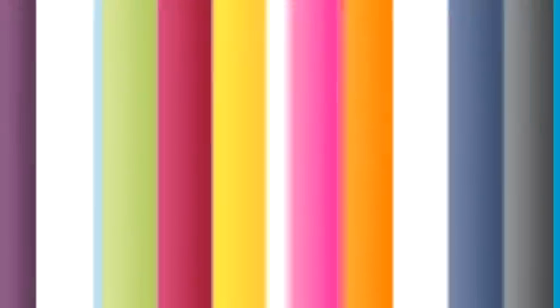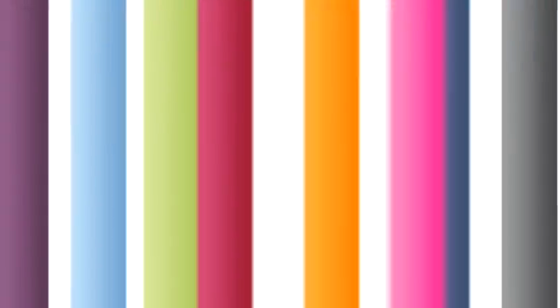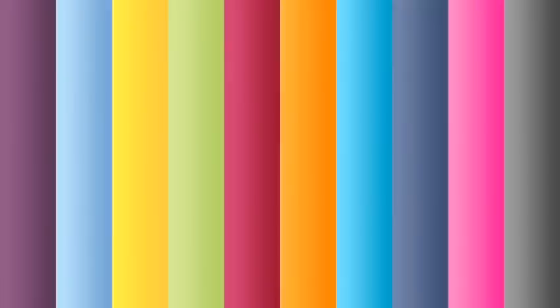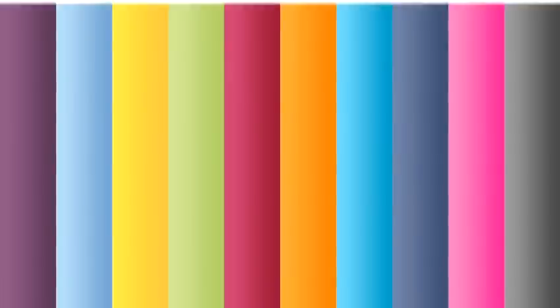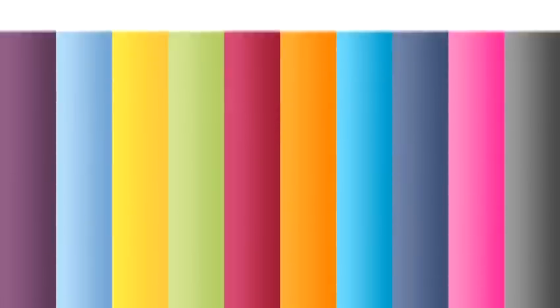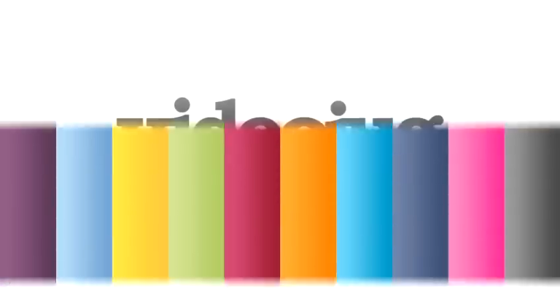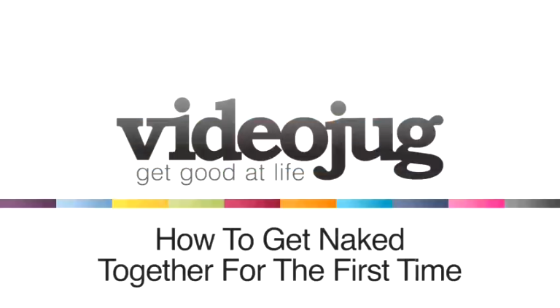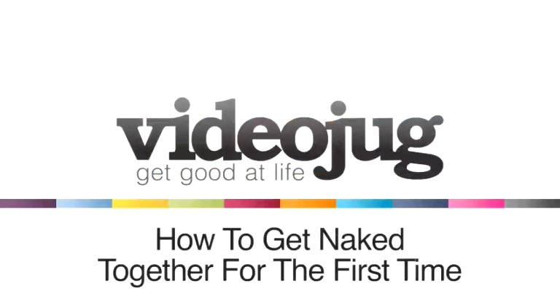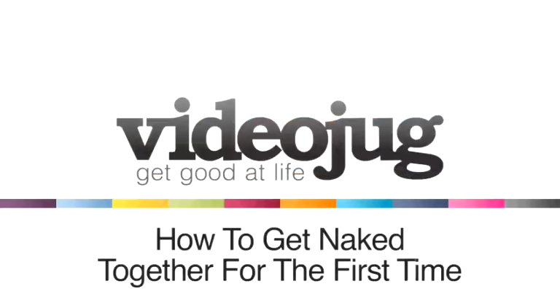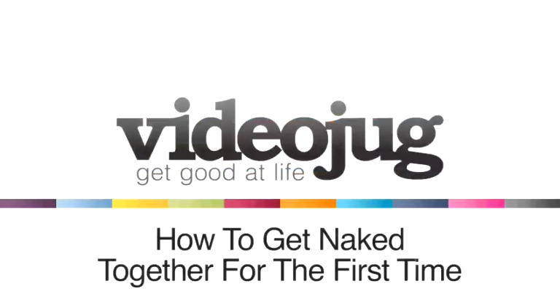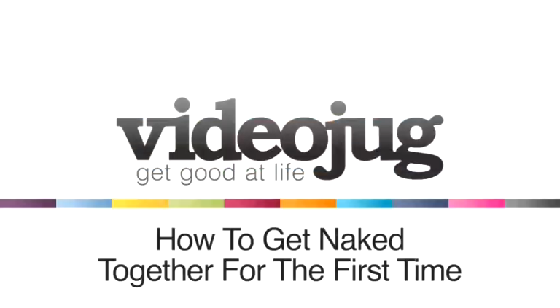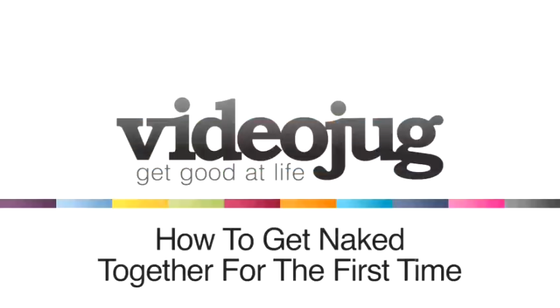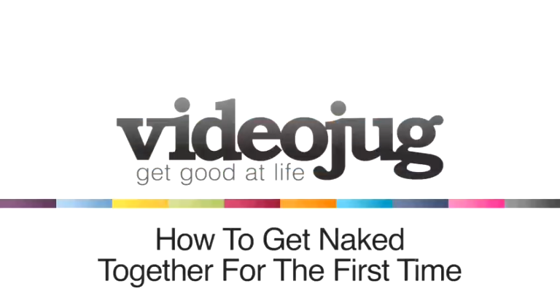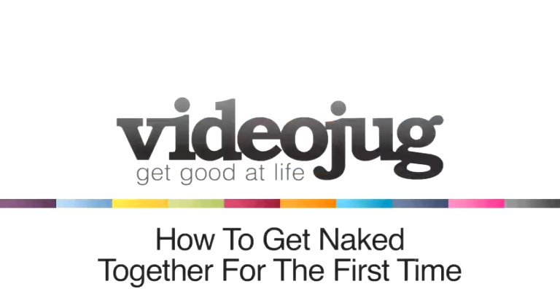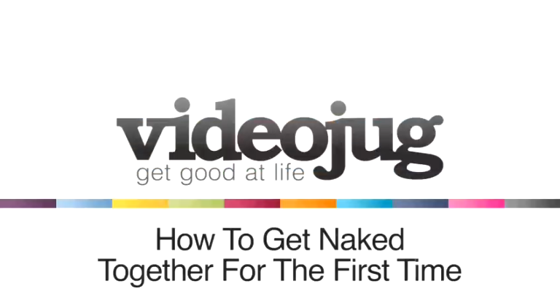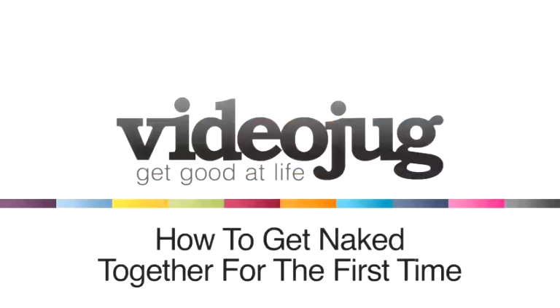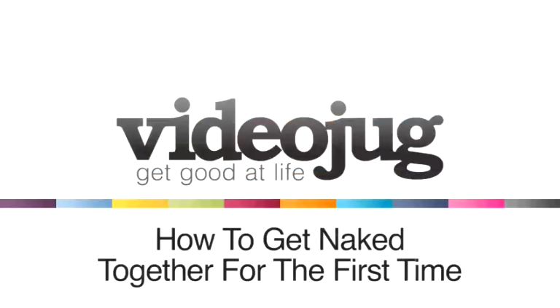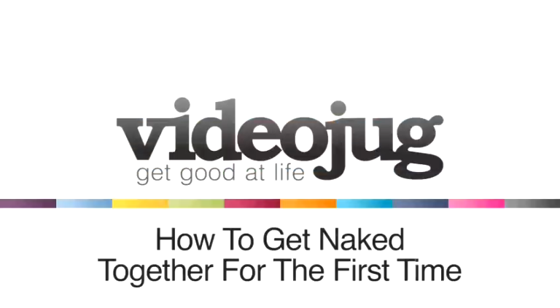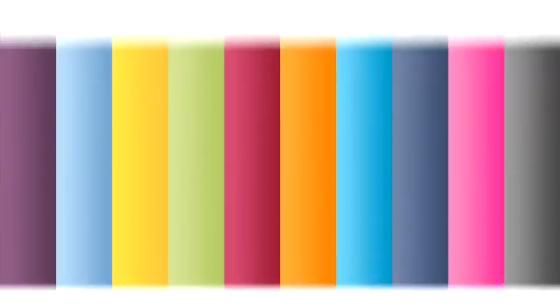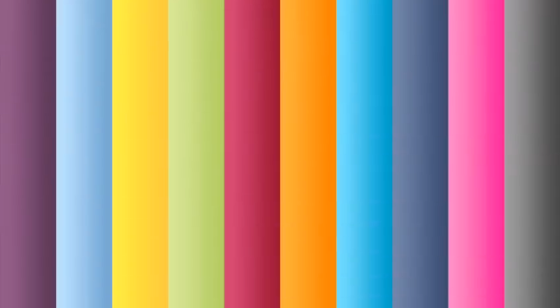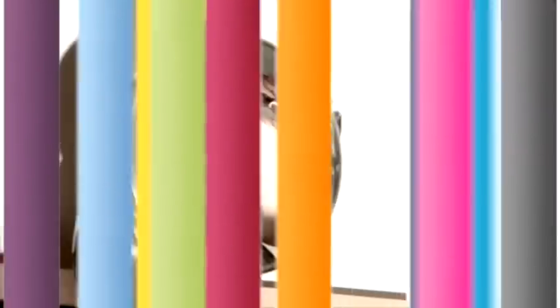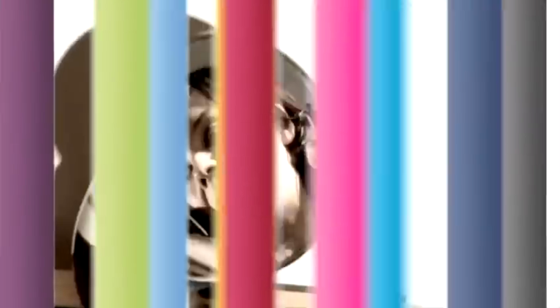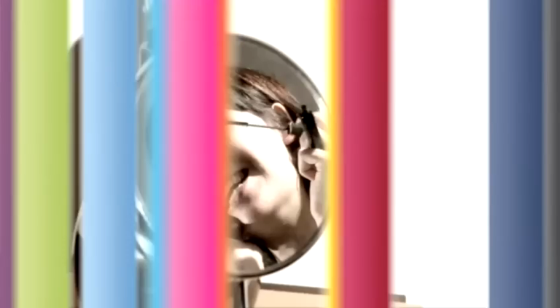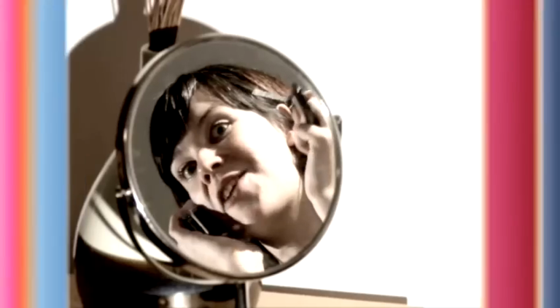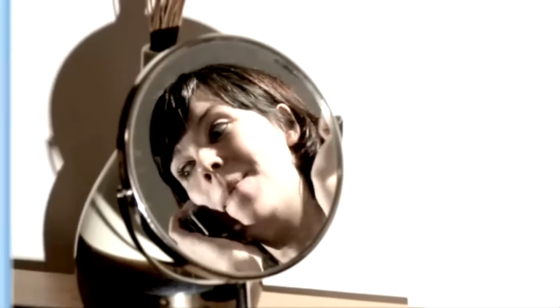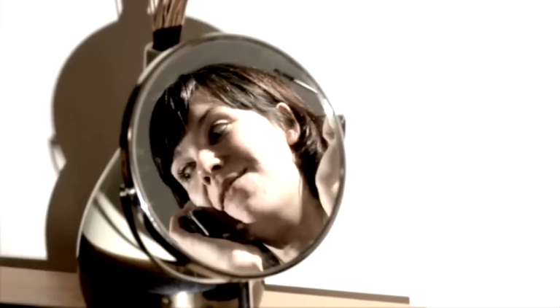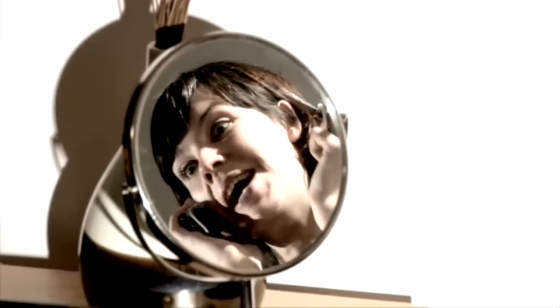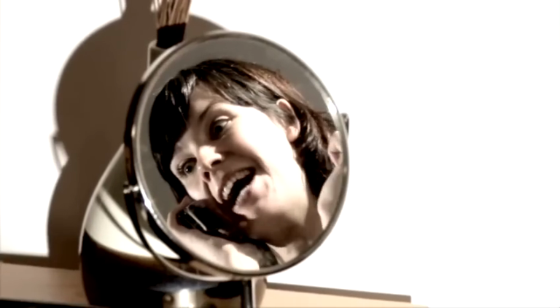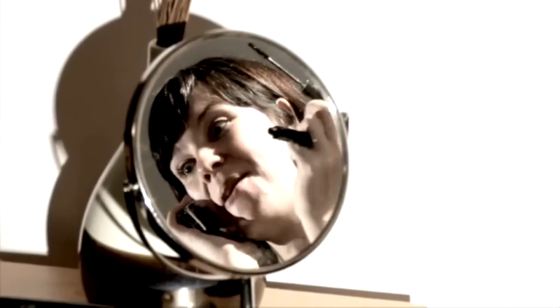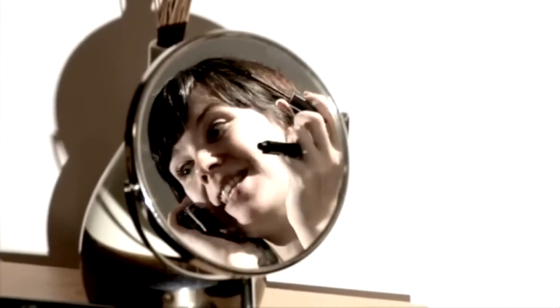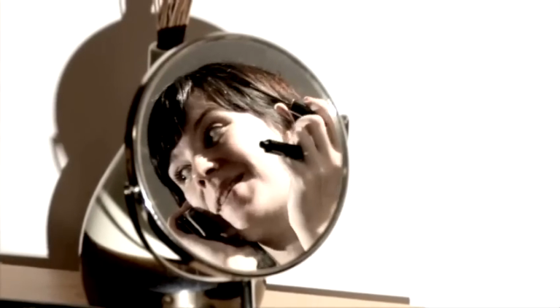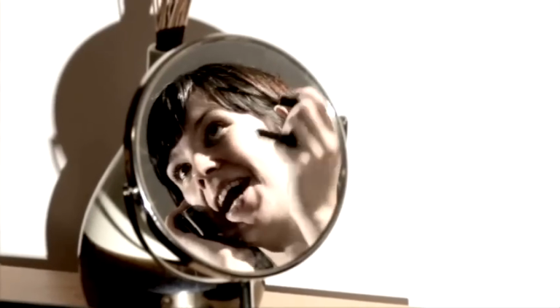How to get naked together for the first time. Hello and welcome to VideoJug.